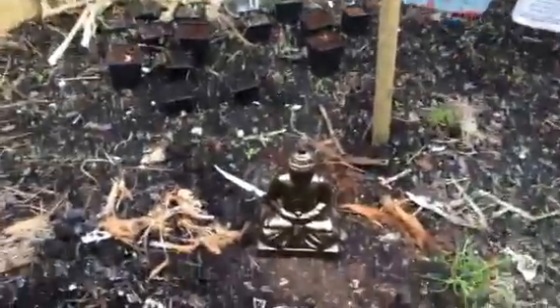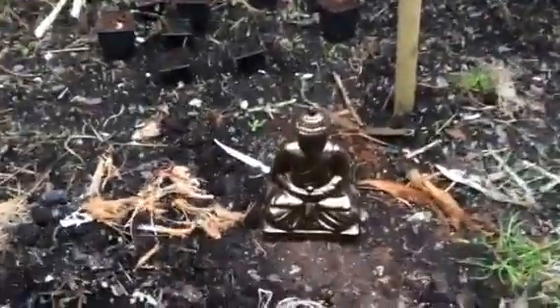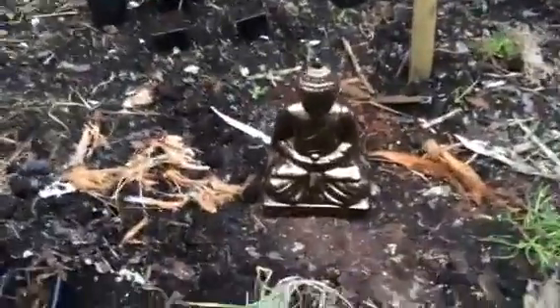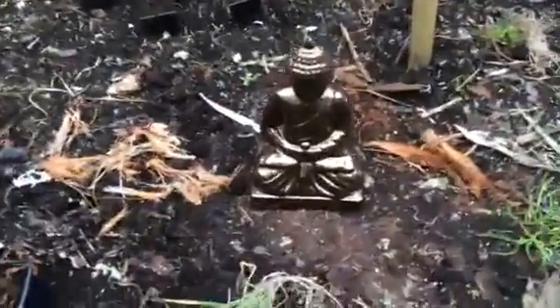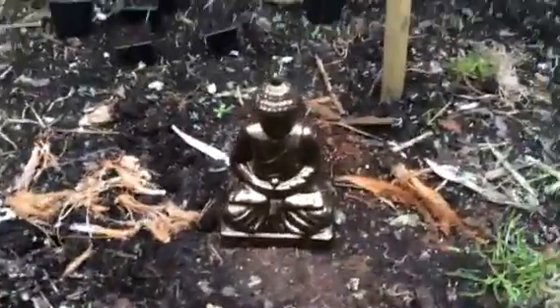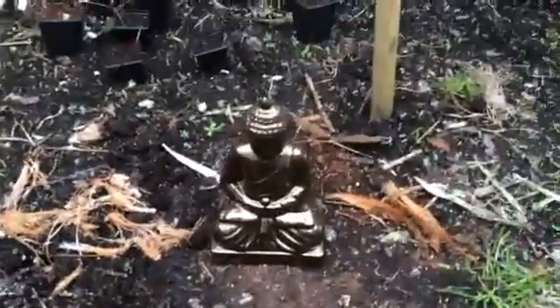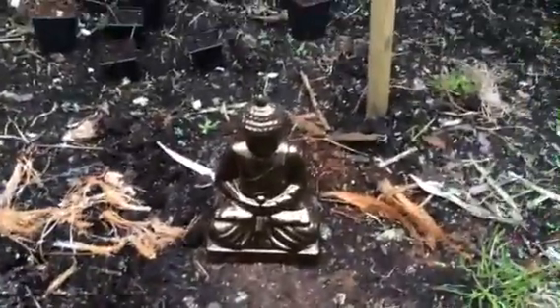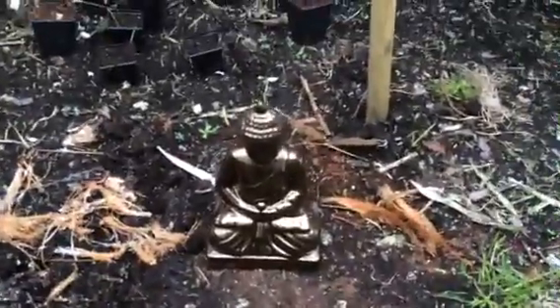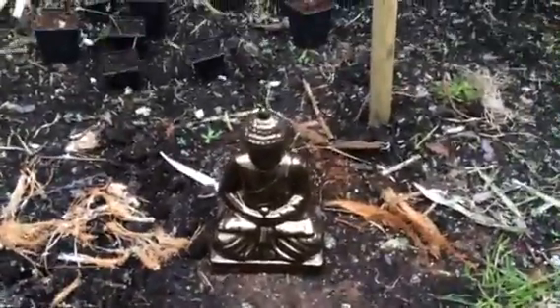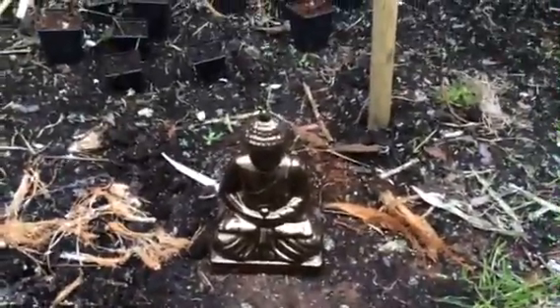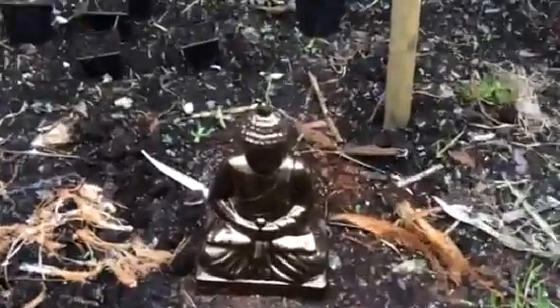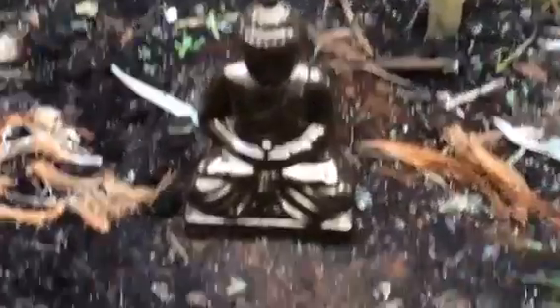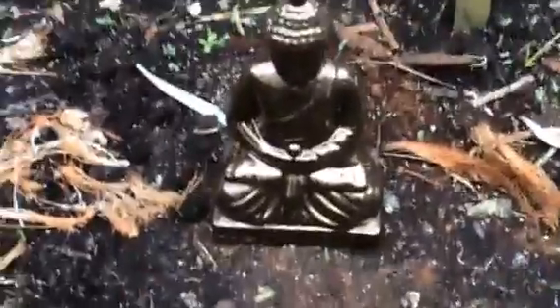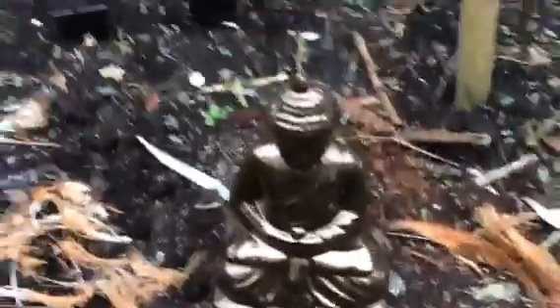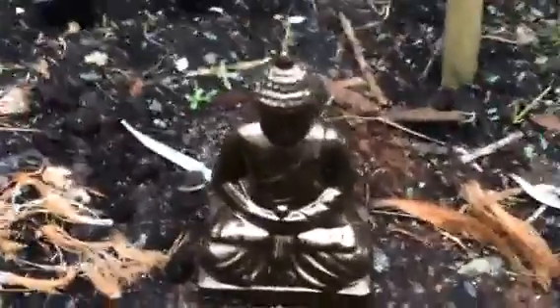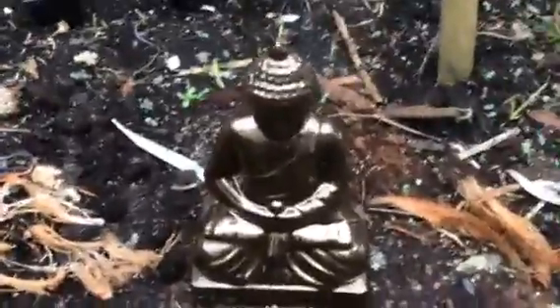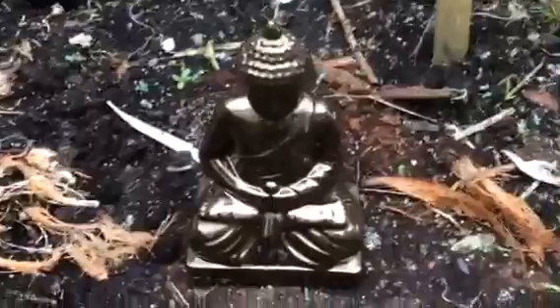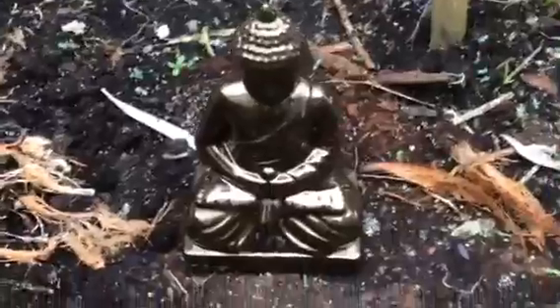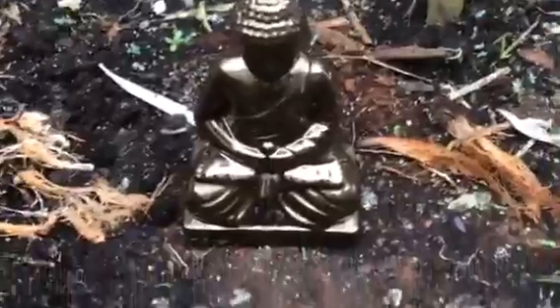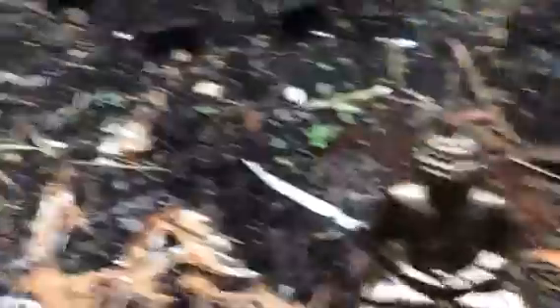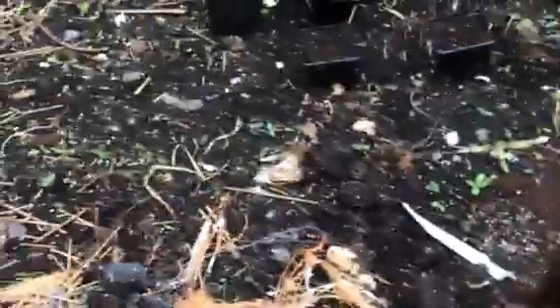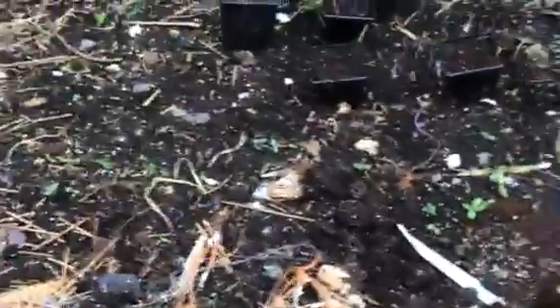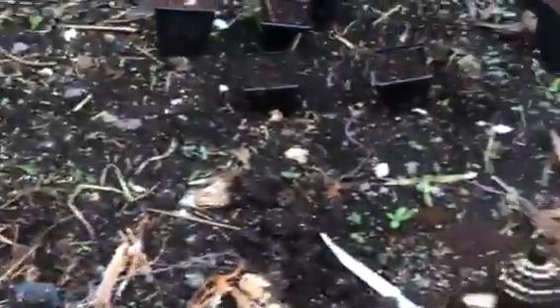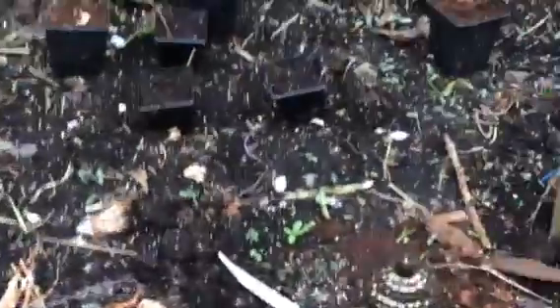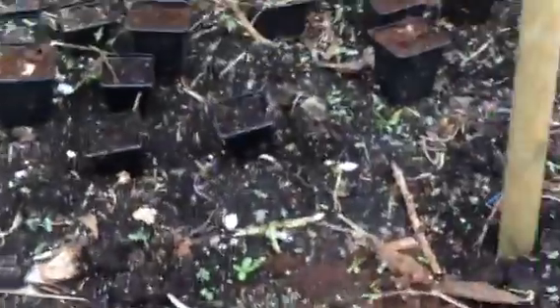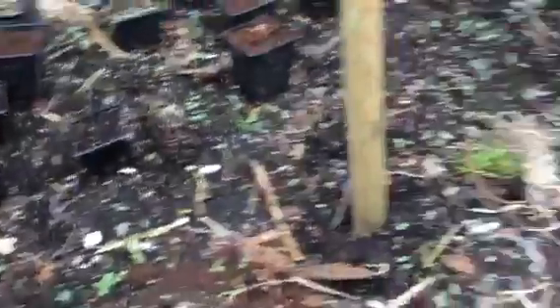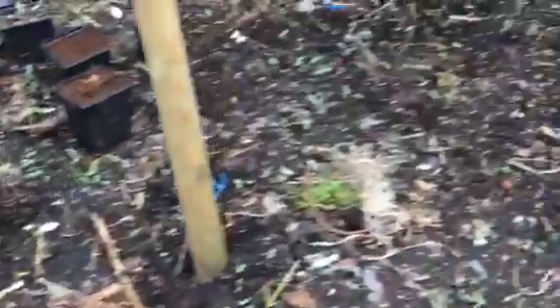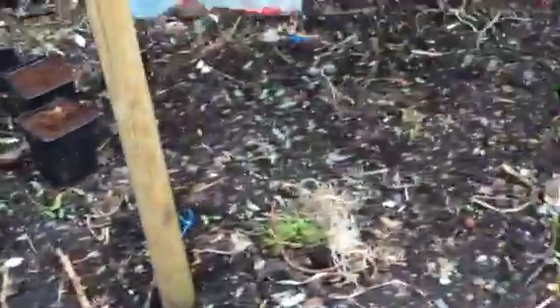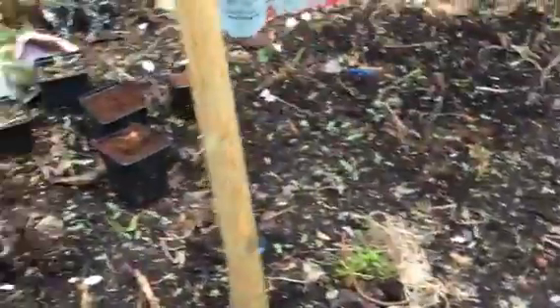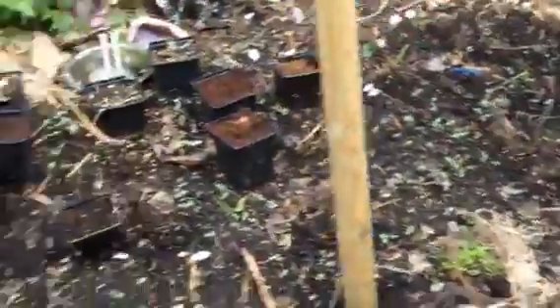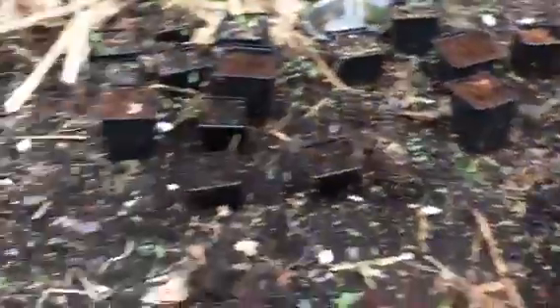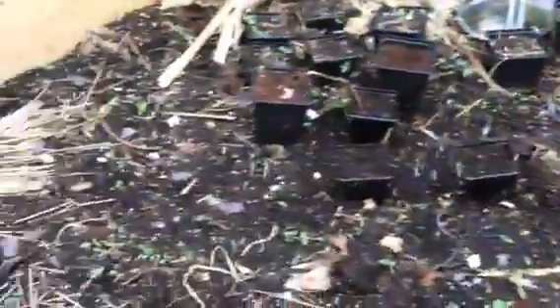Right, no frills, how to grow a buddha. You get your little buddha and you grow loads of that stuff, that green stuff.